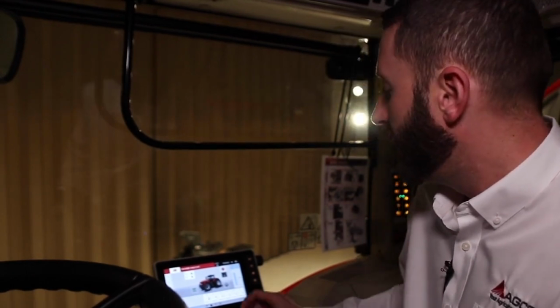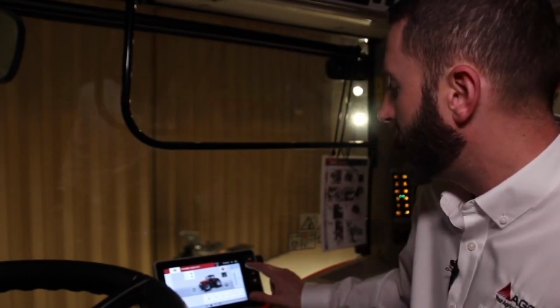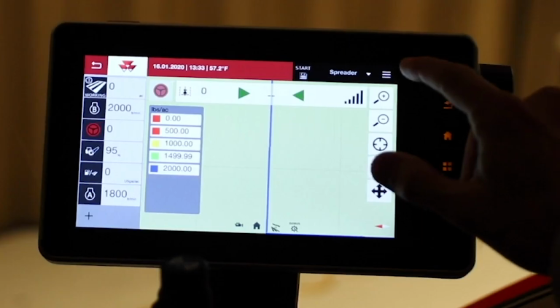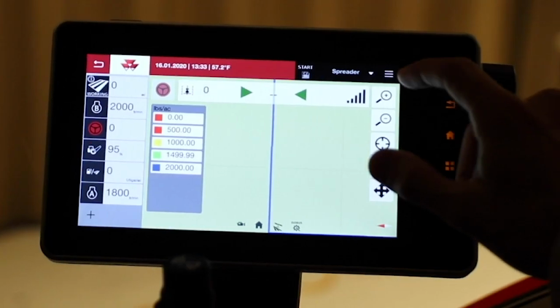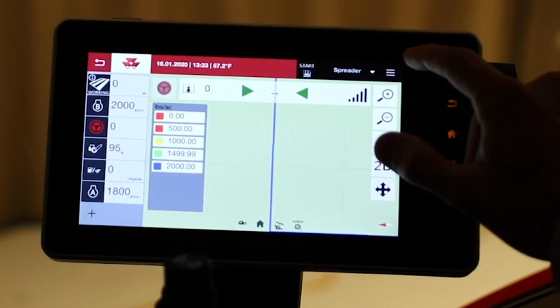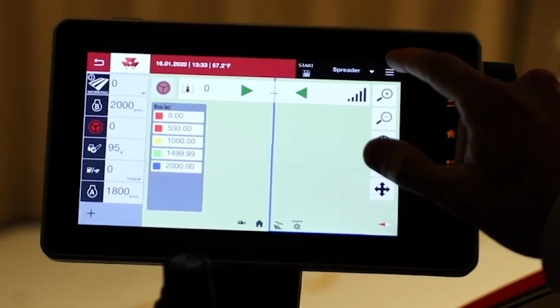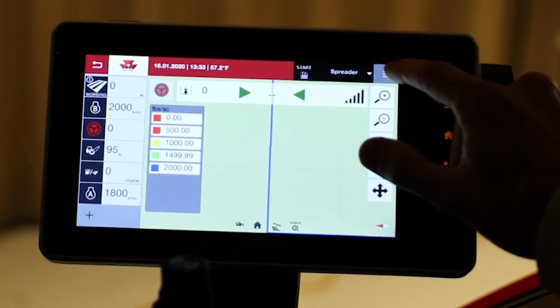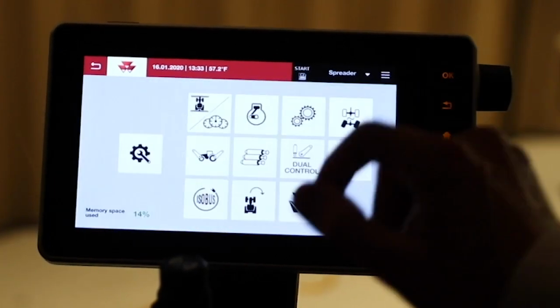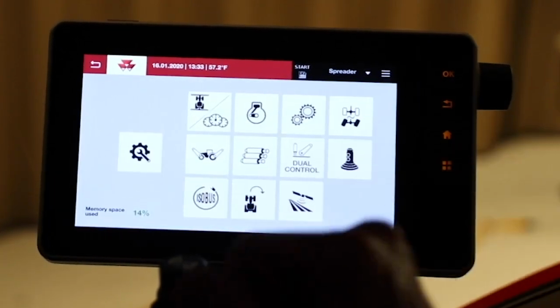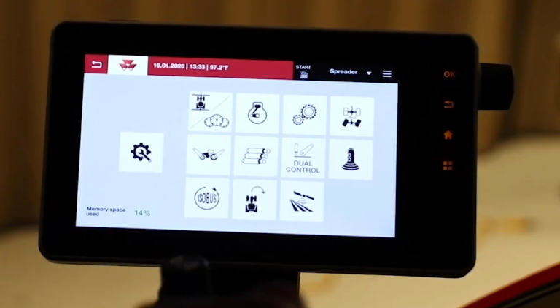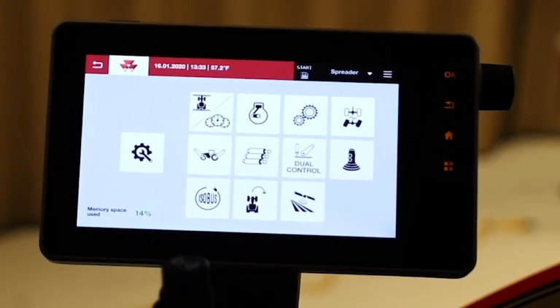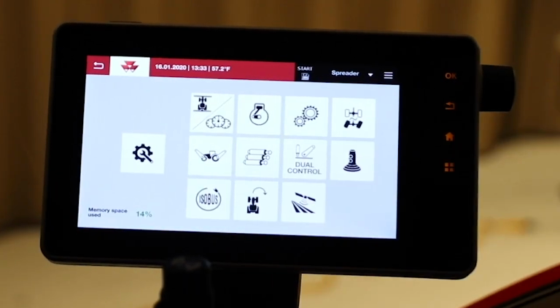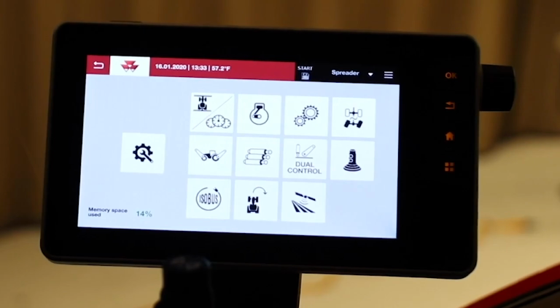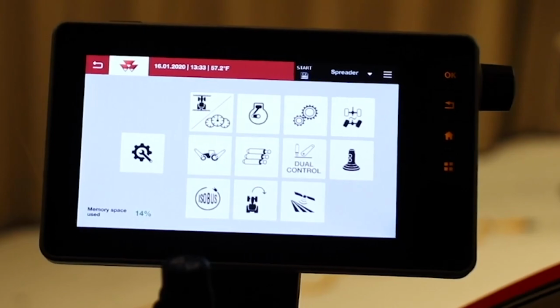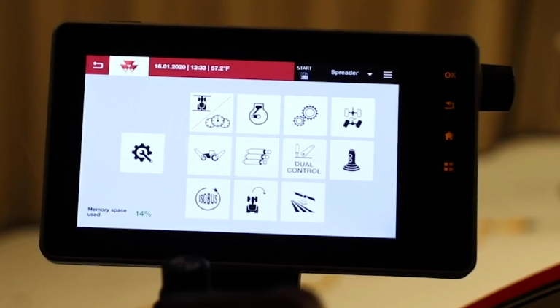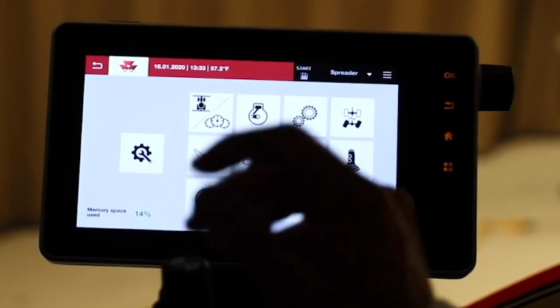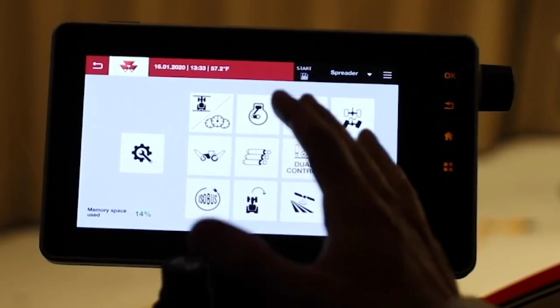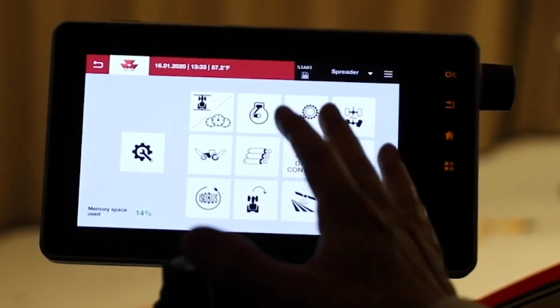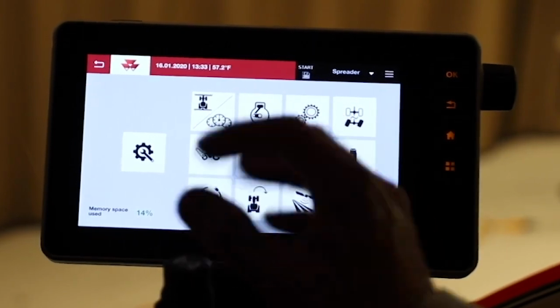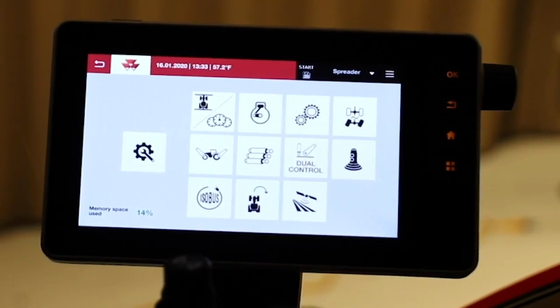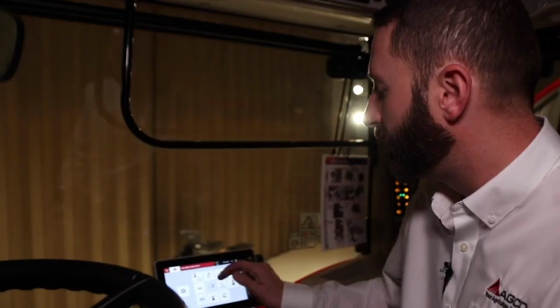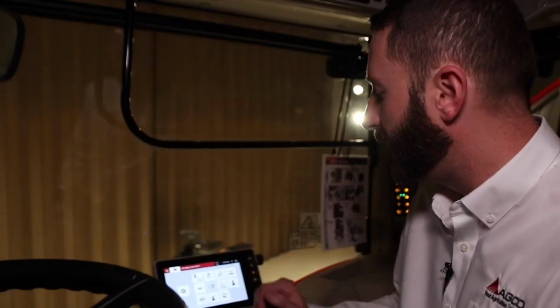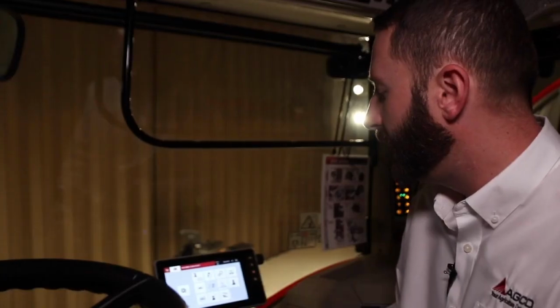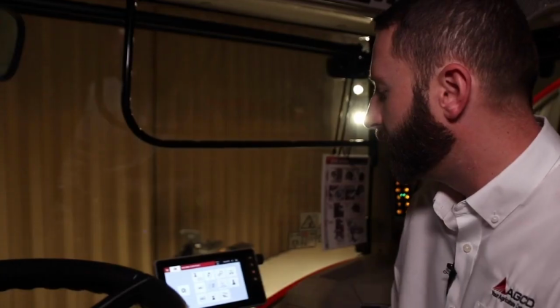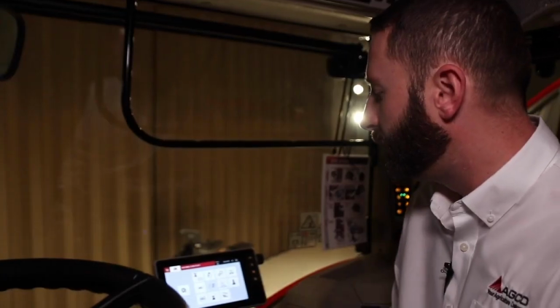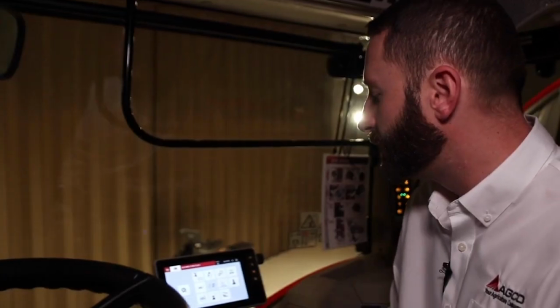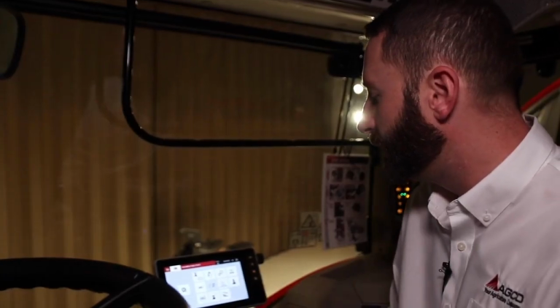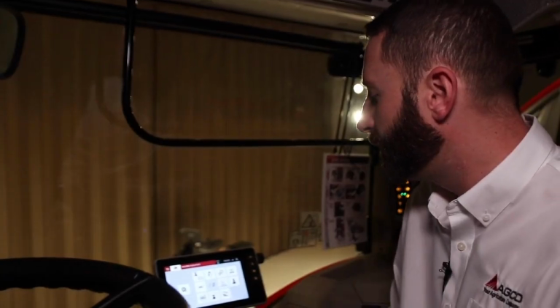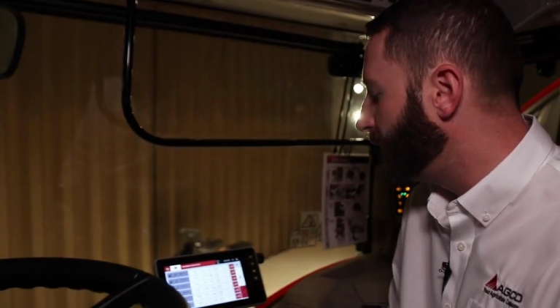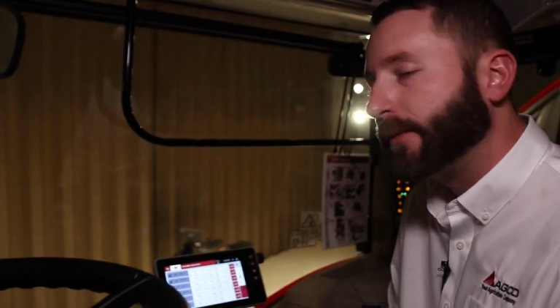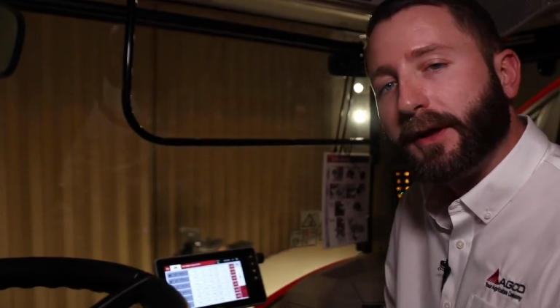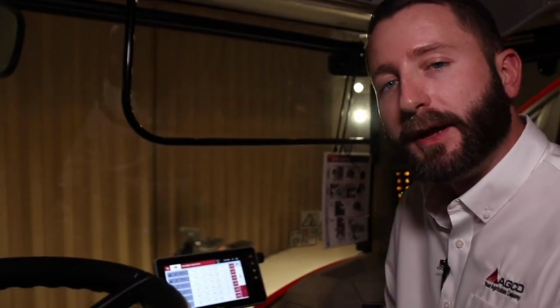You have a new redesigned menu structure that allows you to get to different settings and functions pretty quickly.